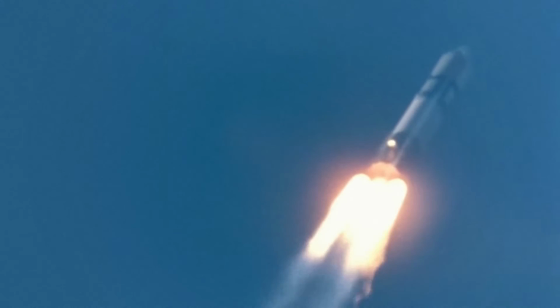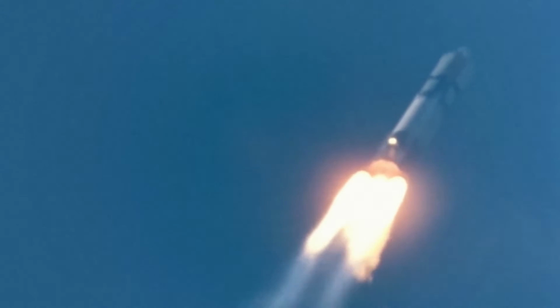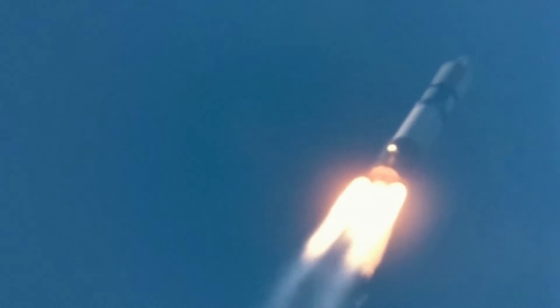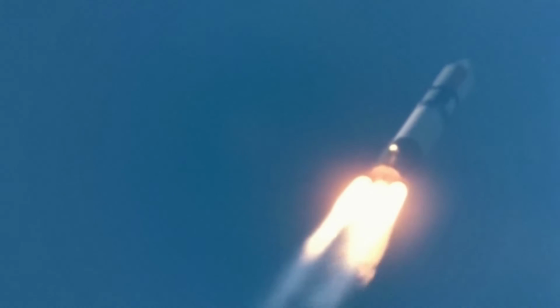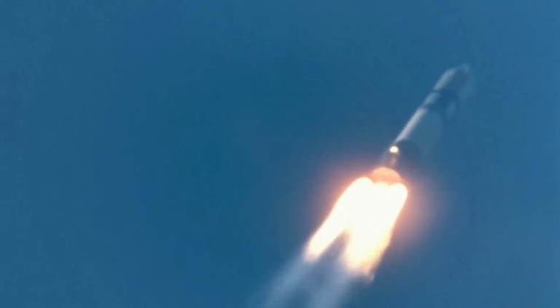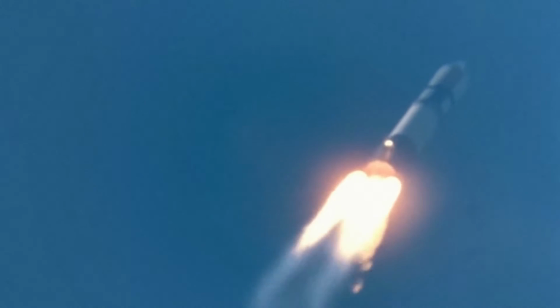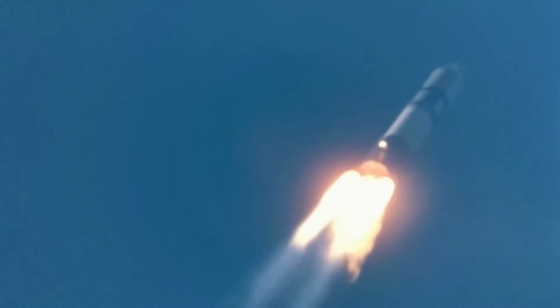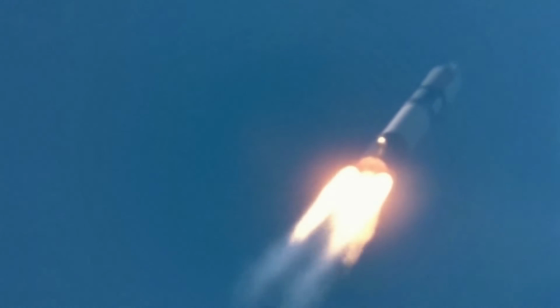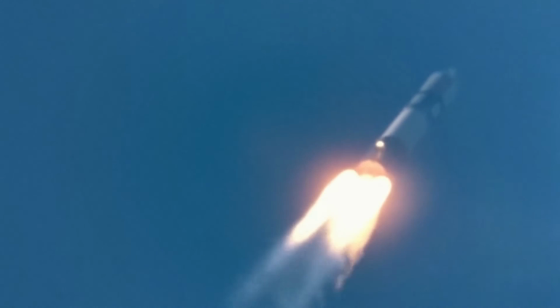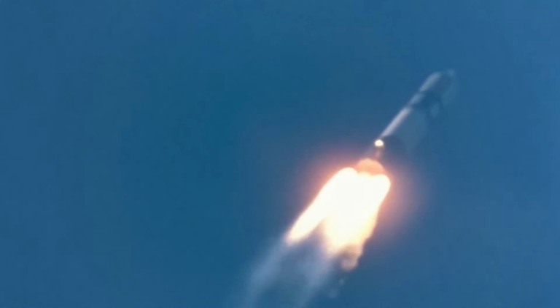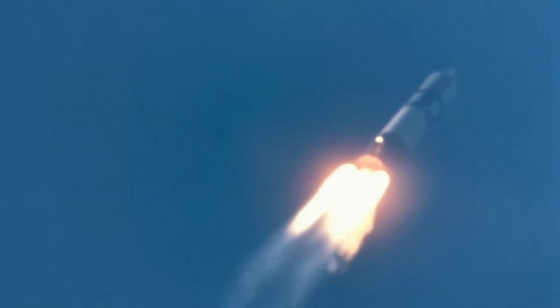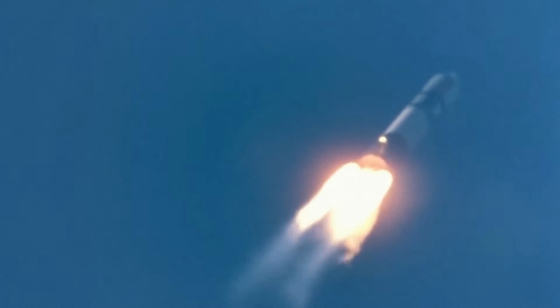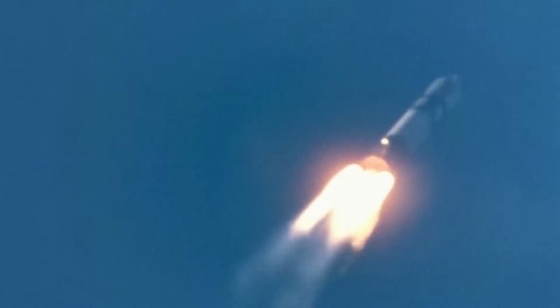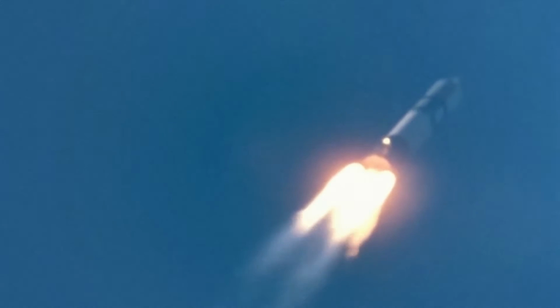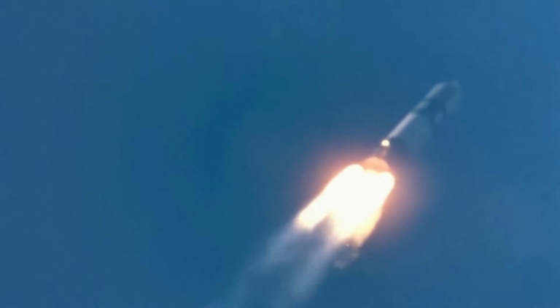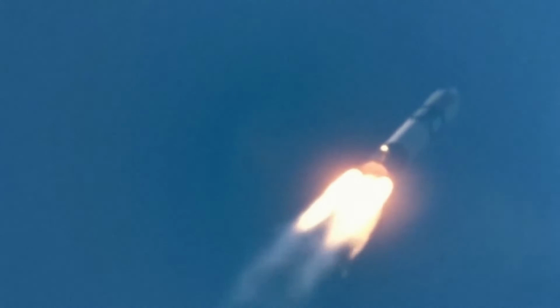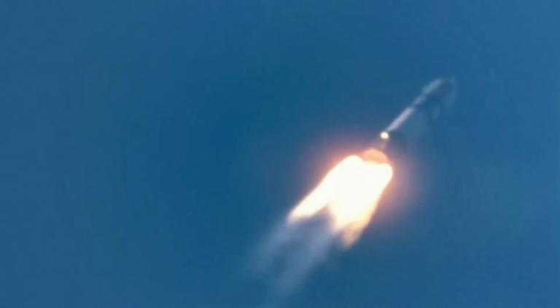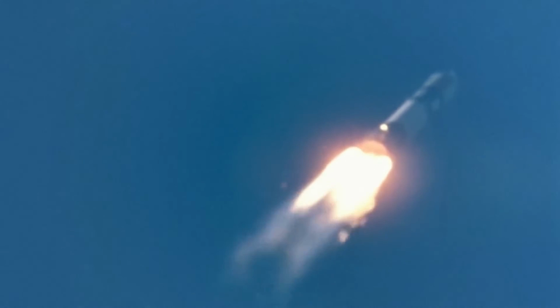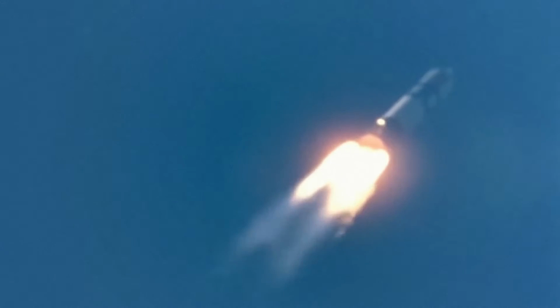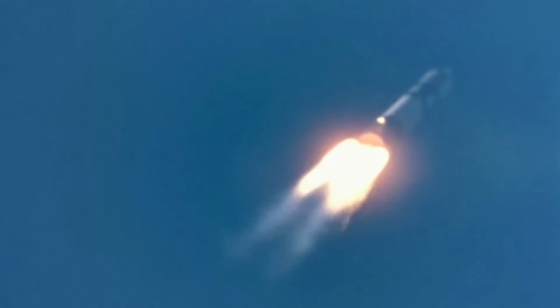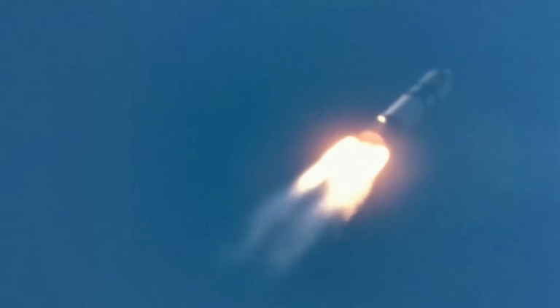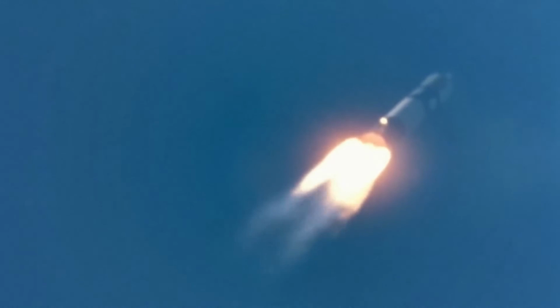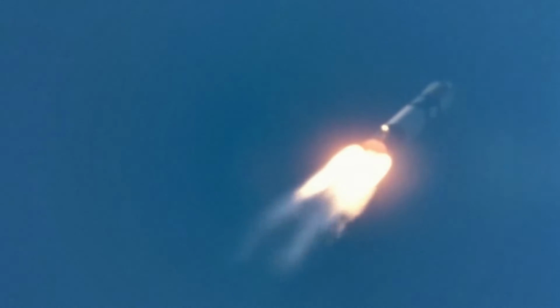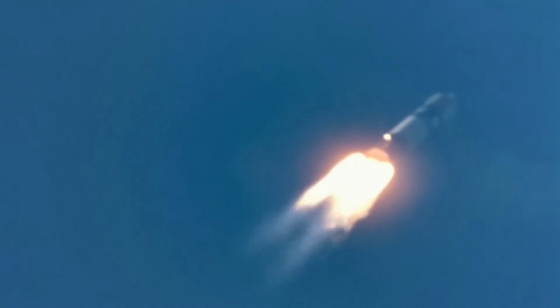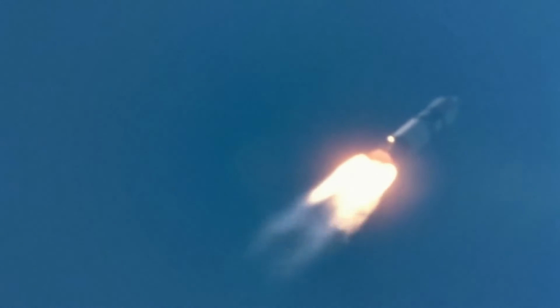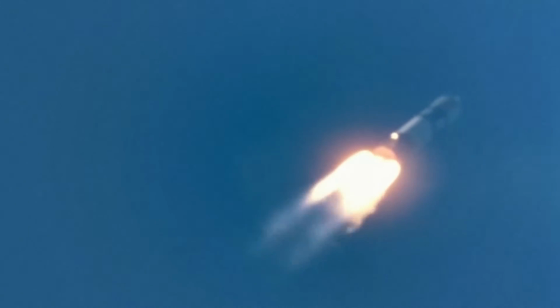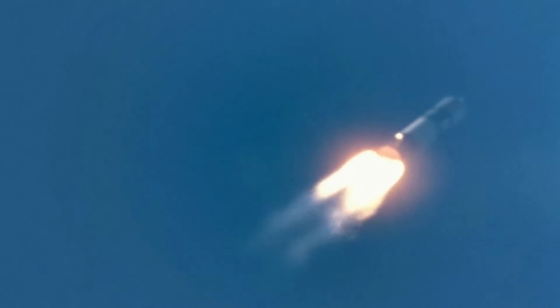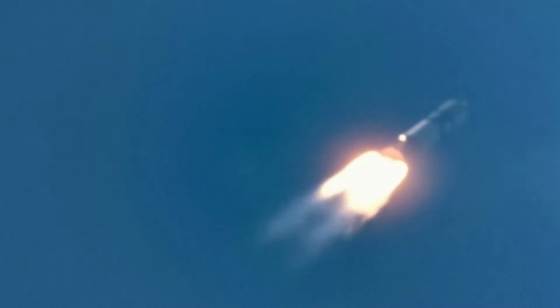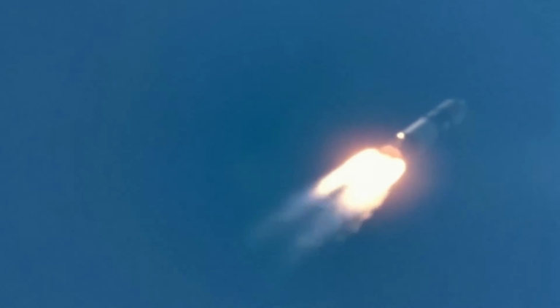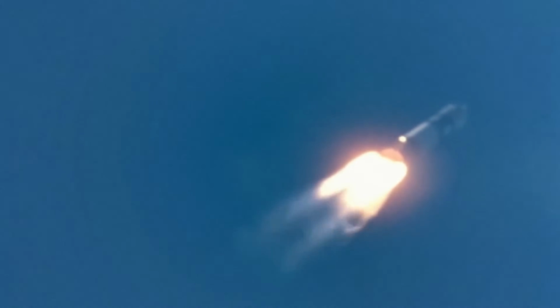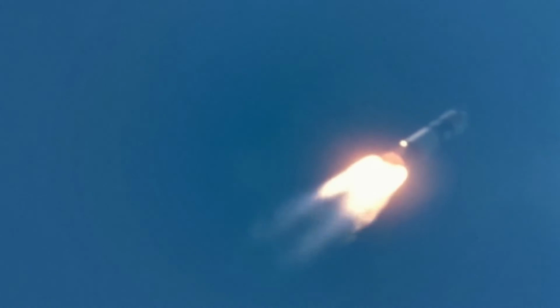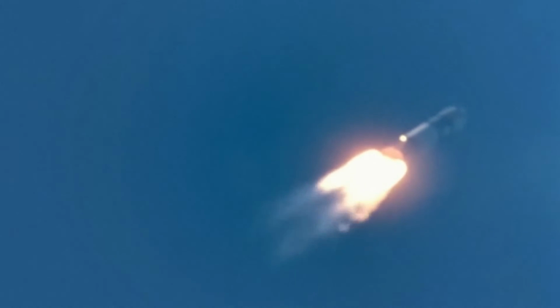At T plus 53 seconds, the Centaur stage ruptured and disintegrated, taking the Atlas with it in a matter of seconds.